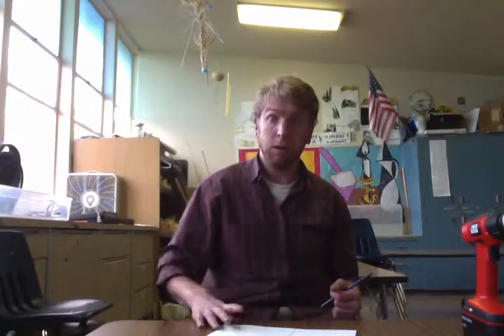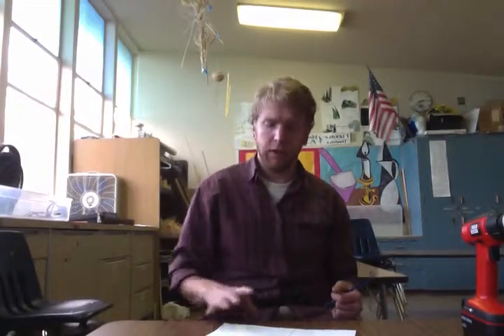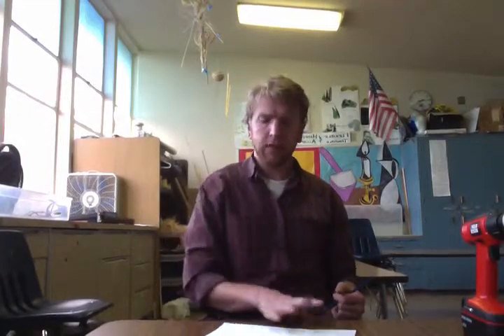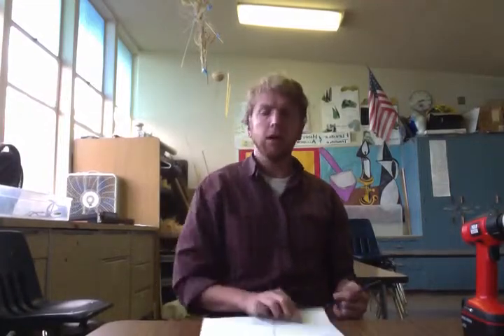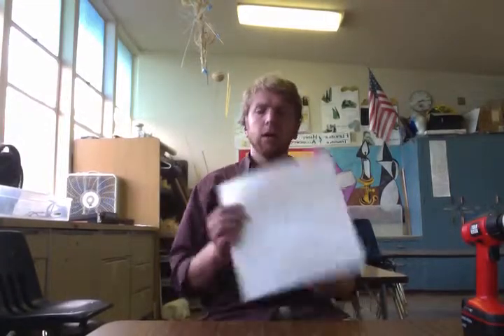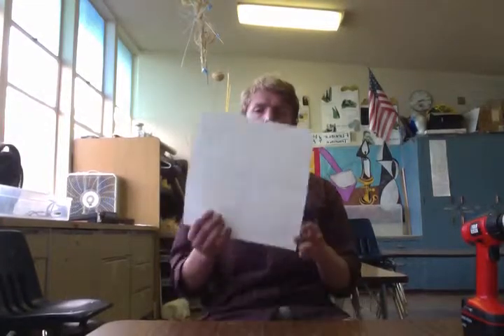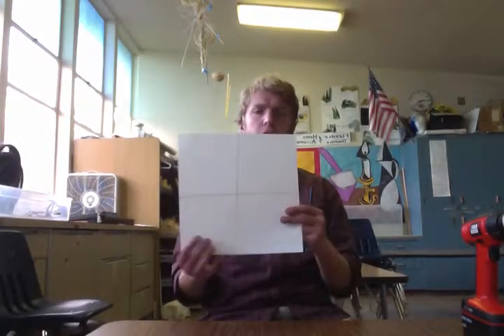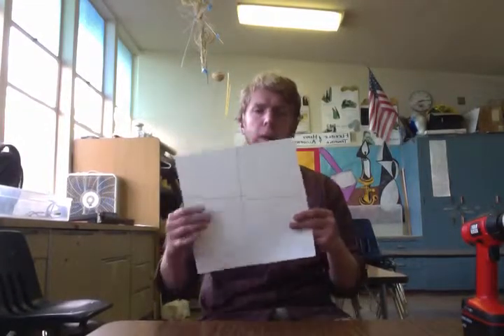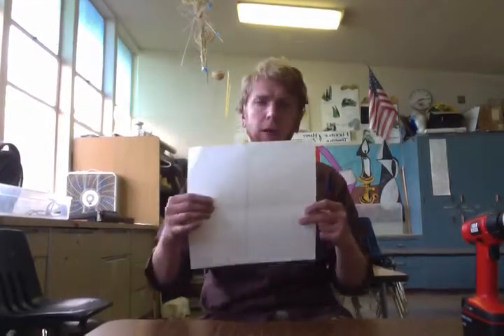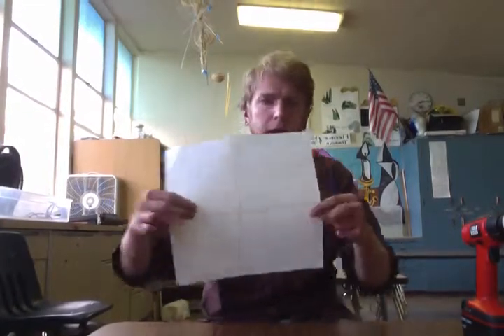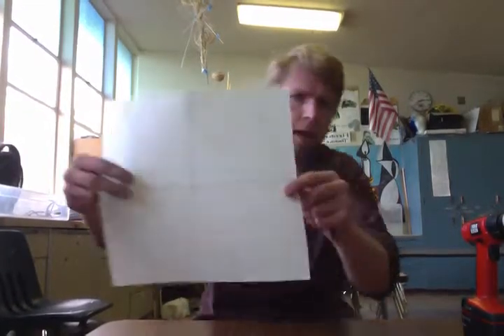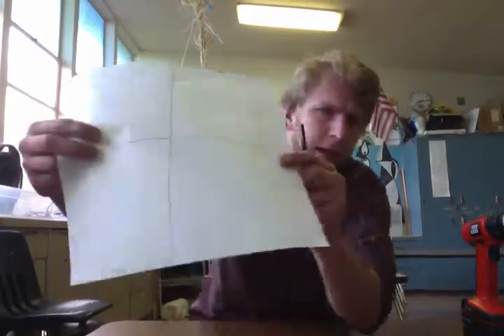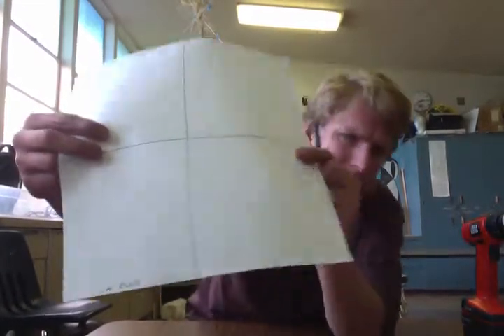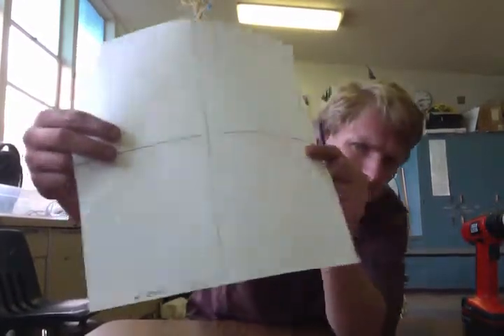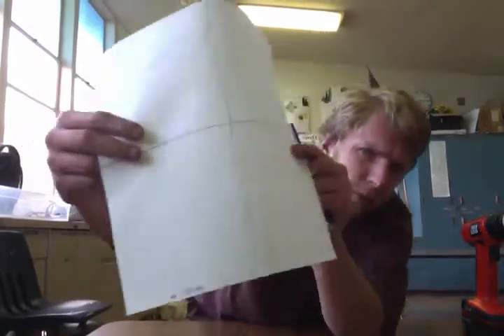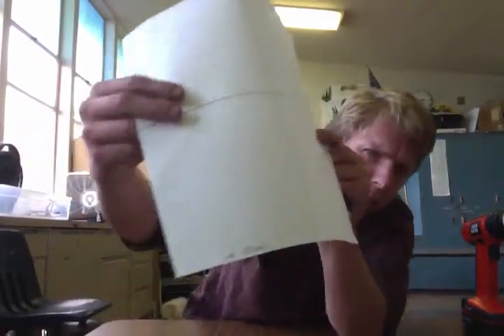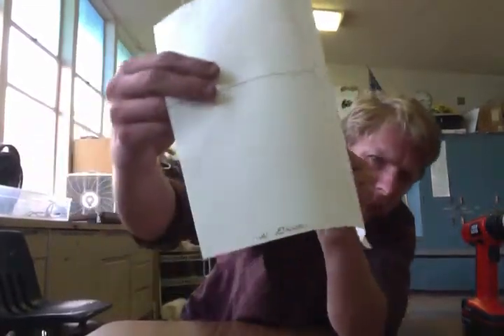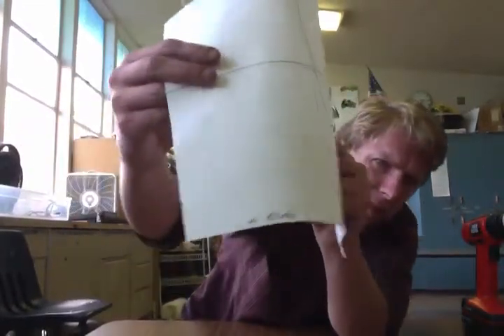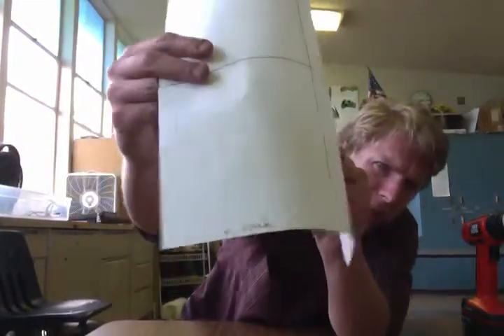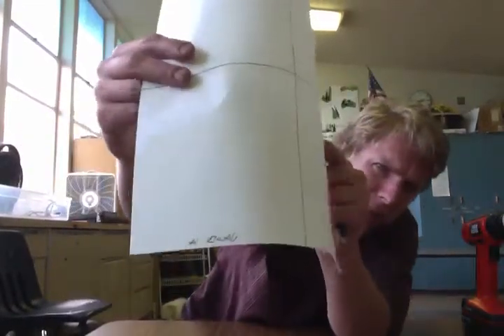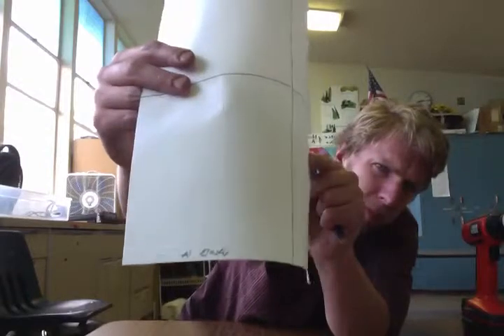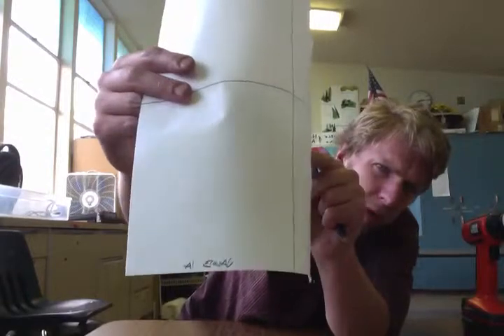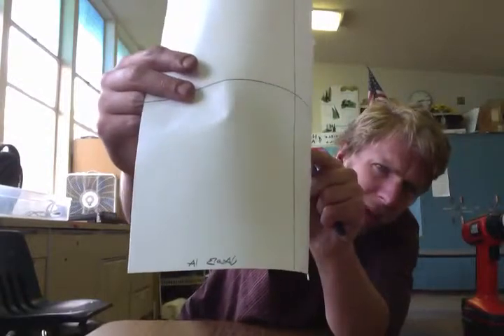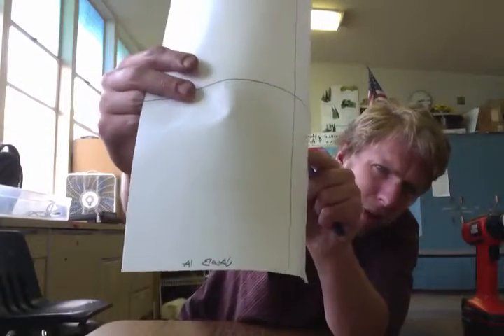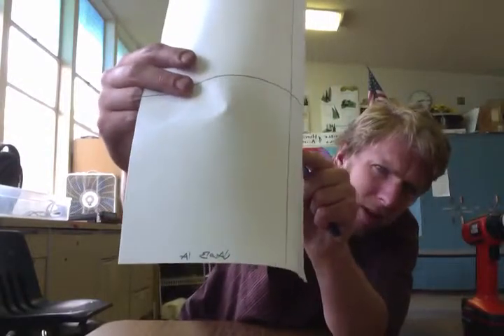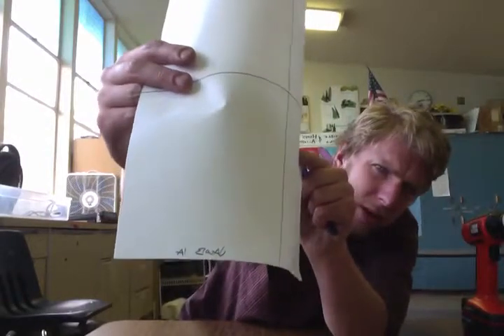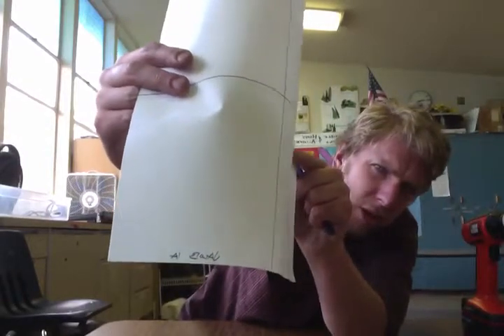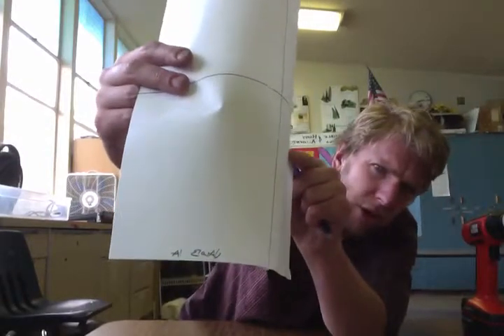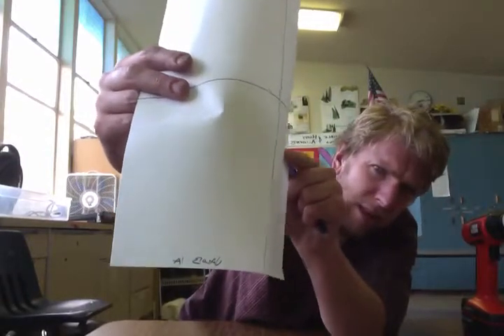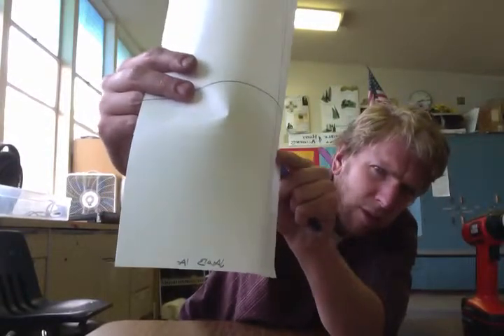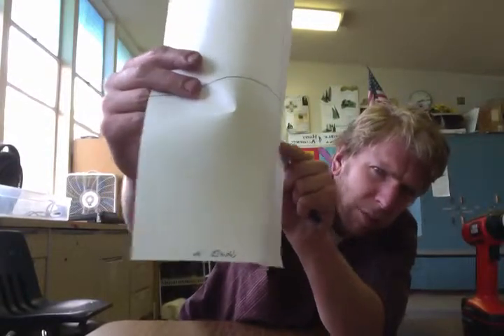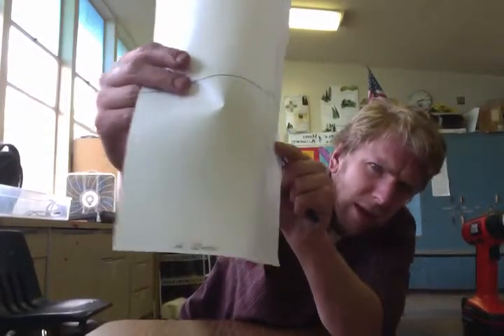Quartered paper. Students can do this all themselves. This paper gets labeled — it's labeled with my name.